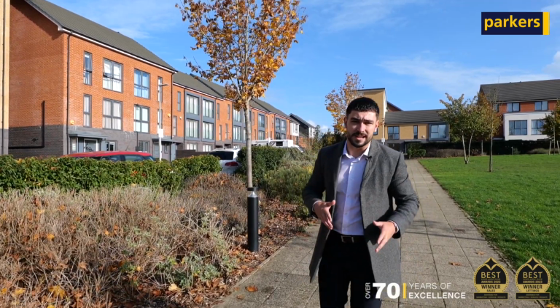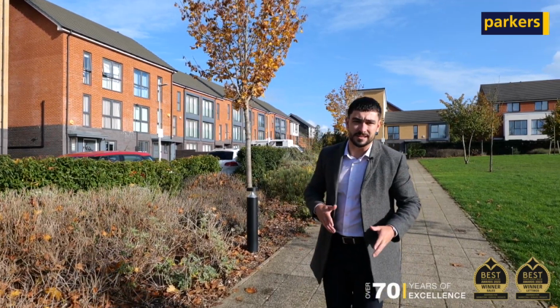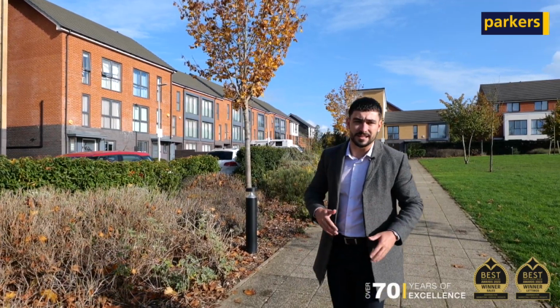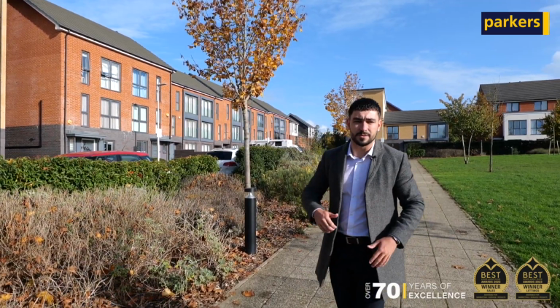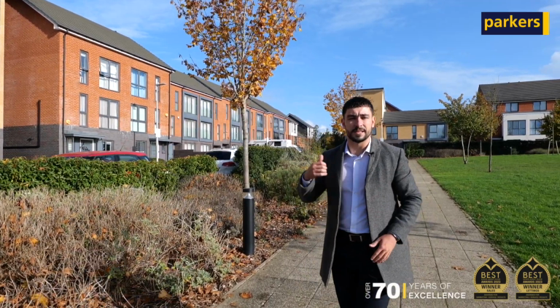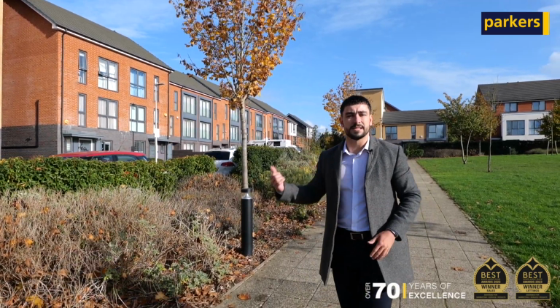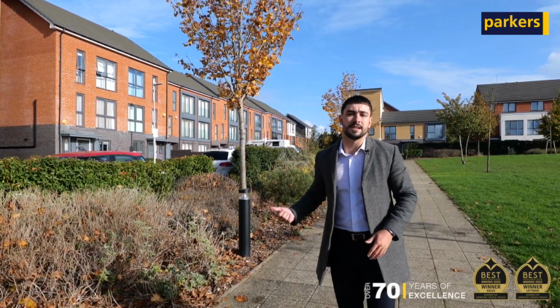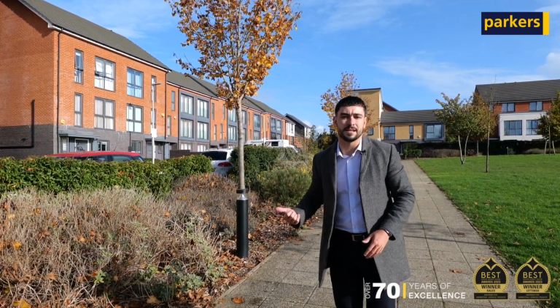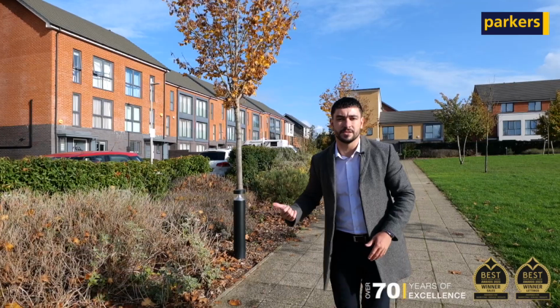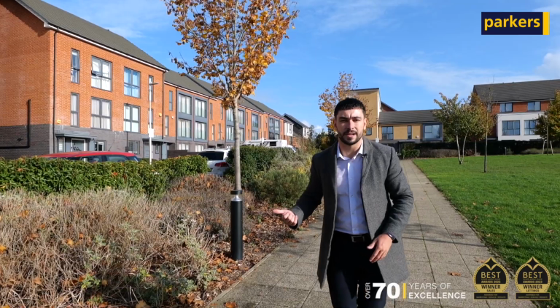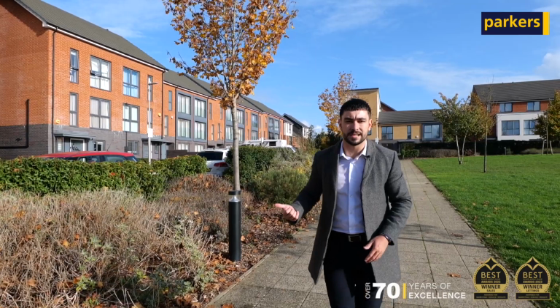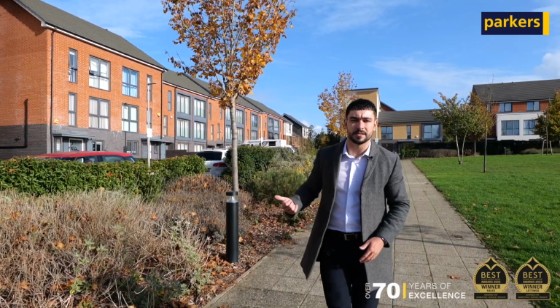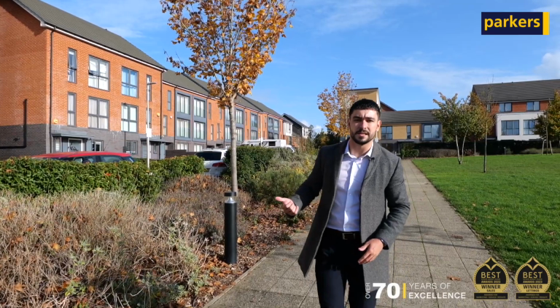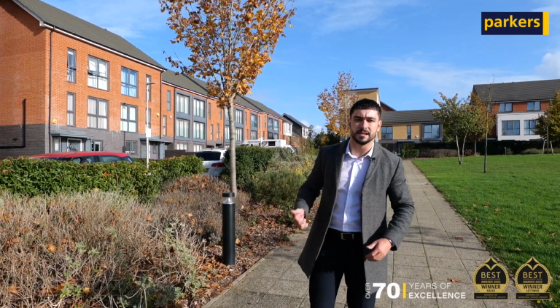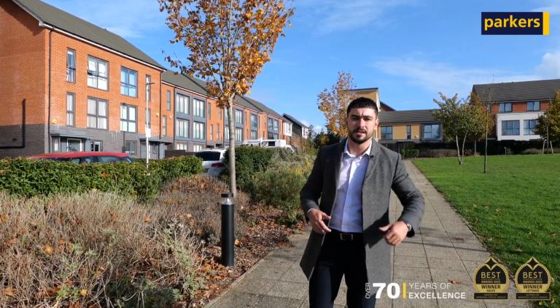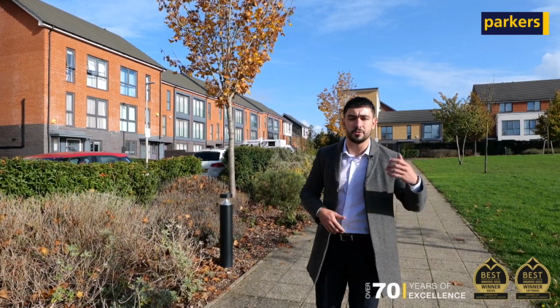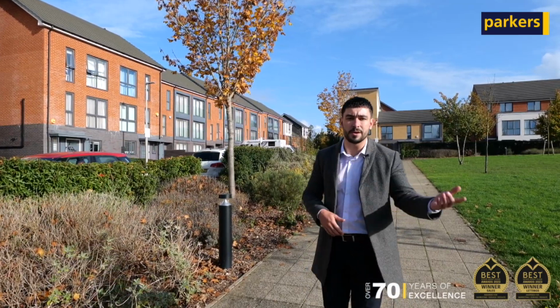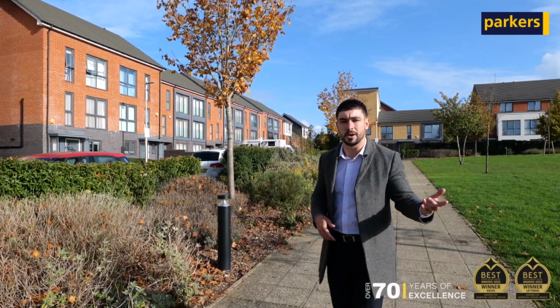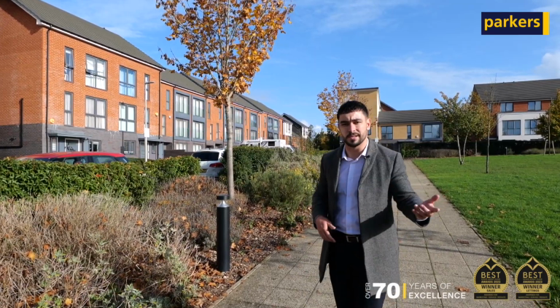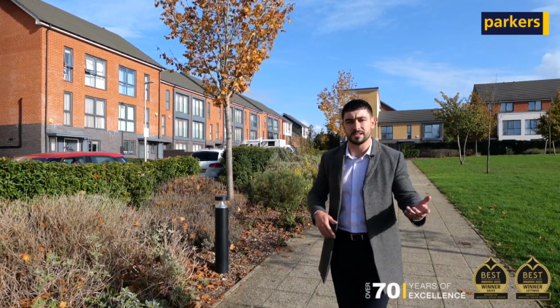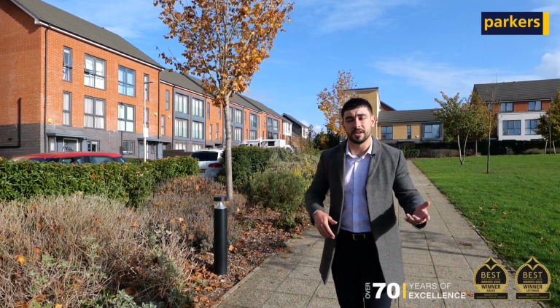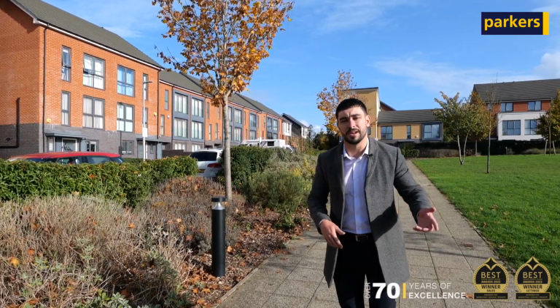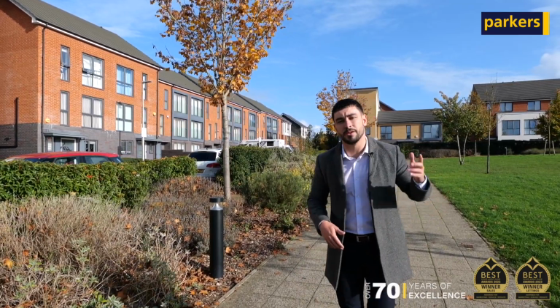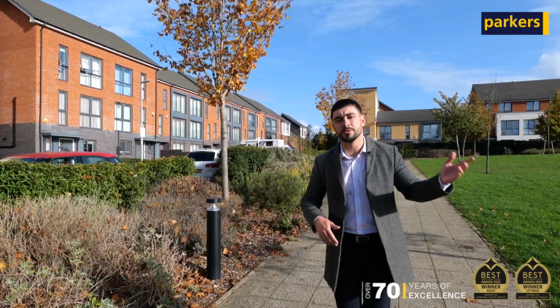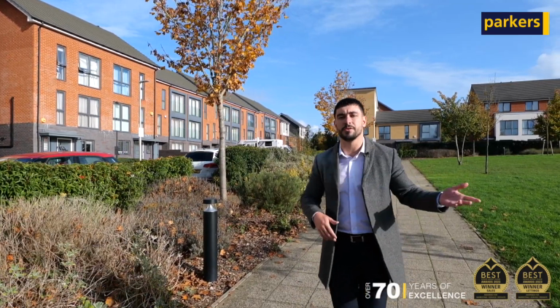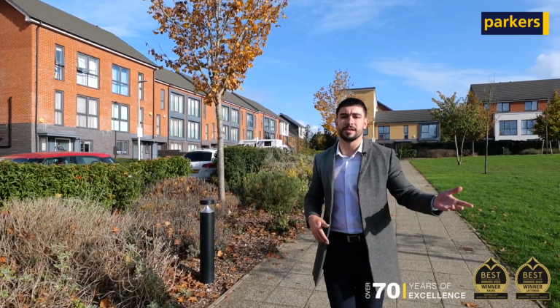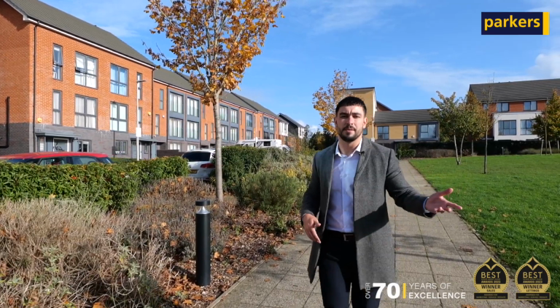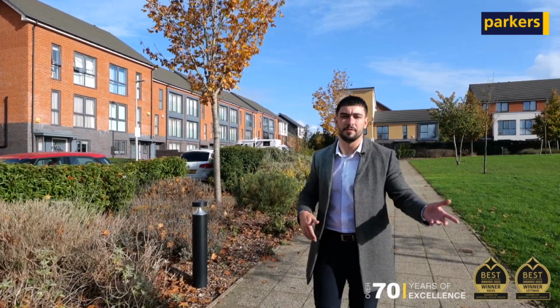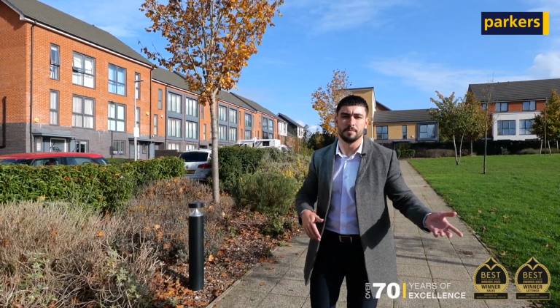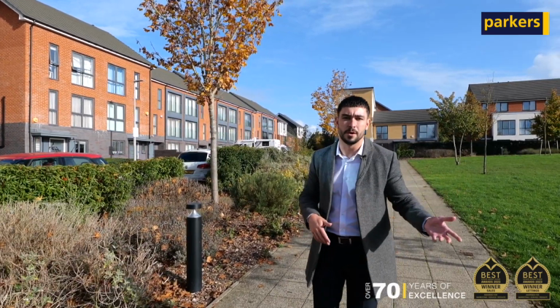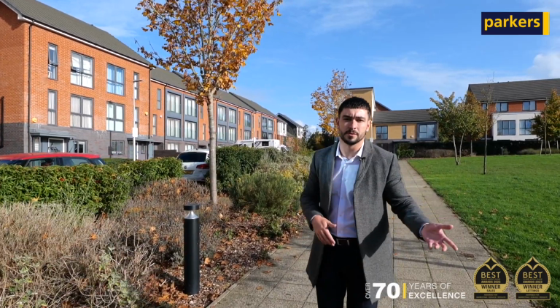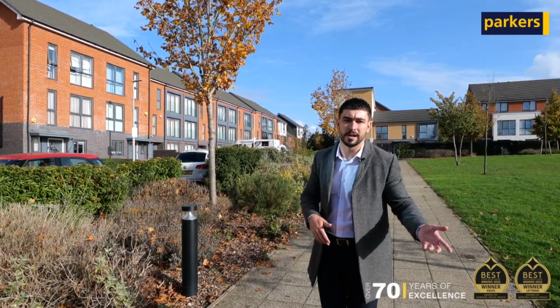This property in particular will be popular amongst tenants thanks to its fantastic access into Reading Town Centre, the Green Park business development, and also the M4 motorway.